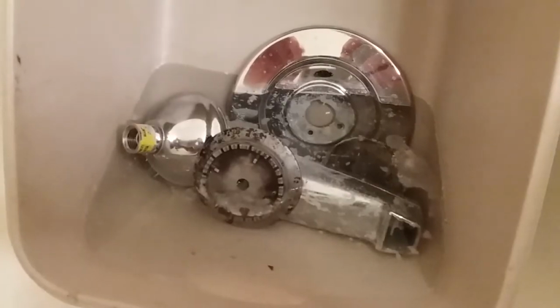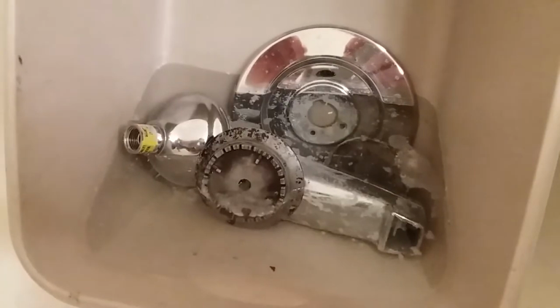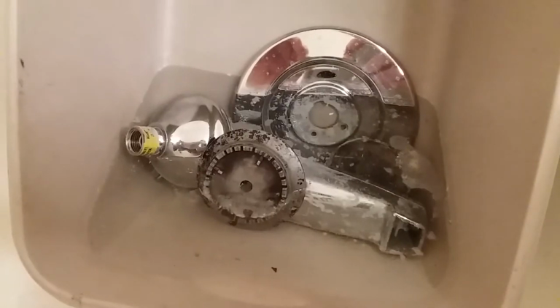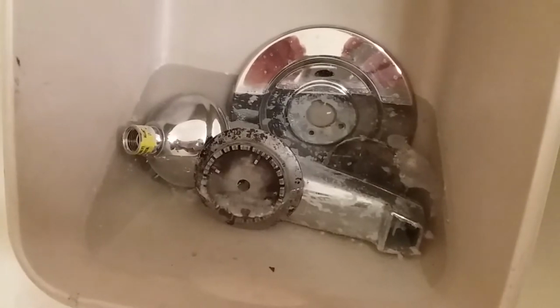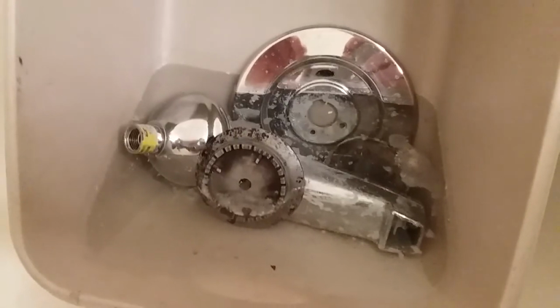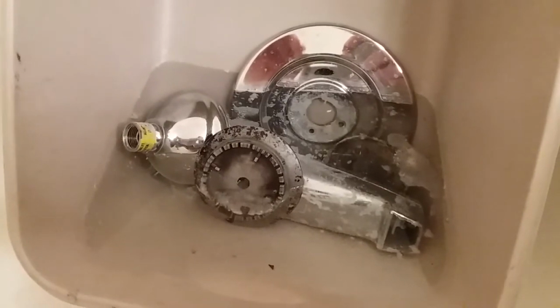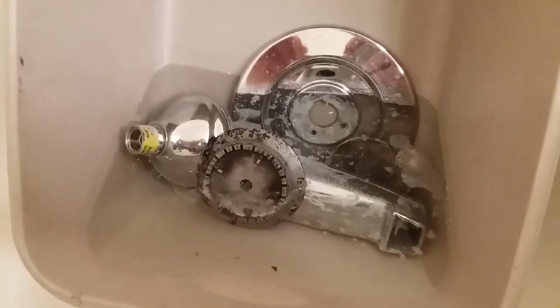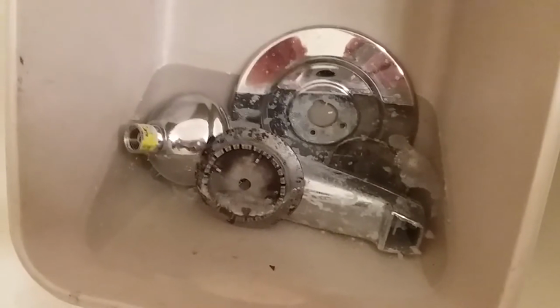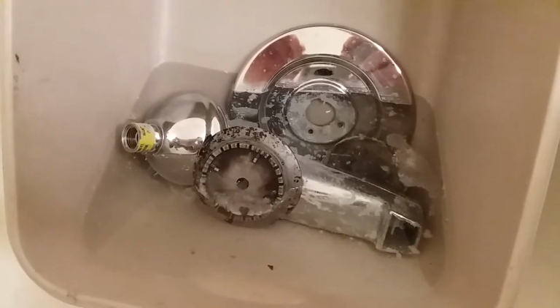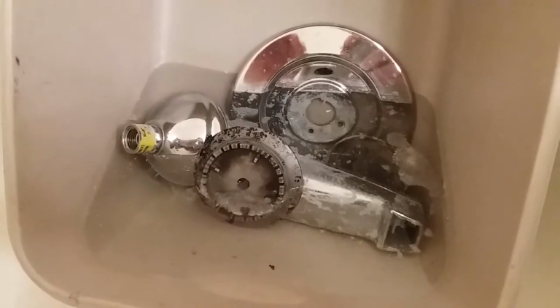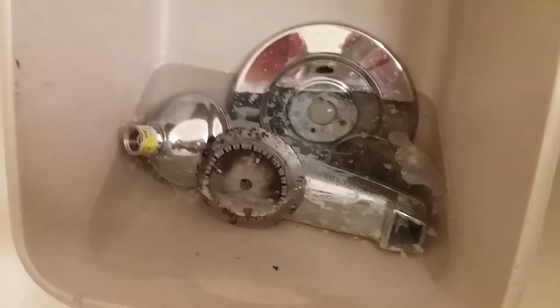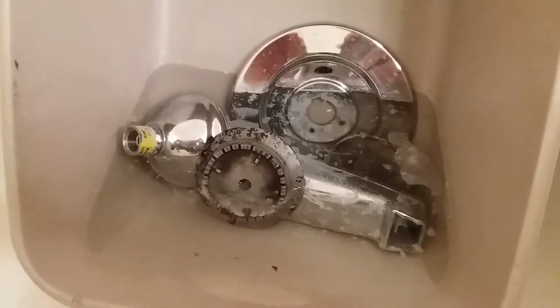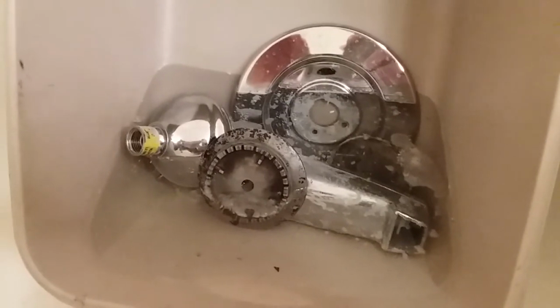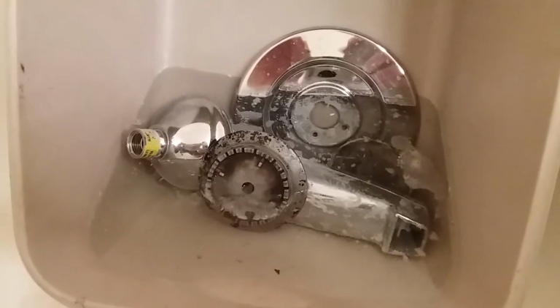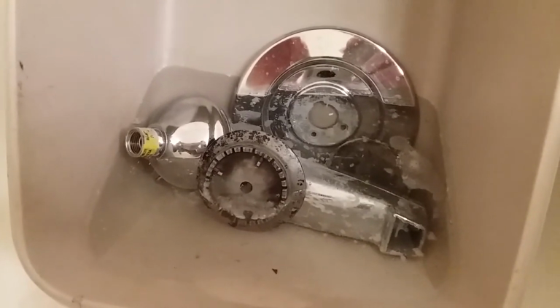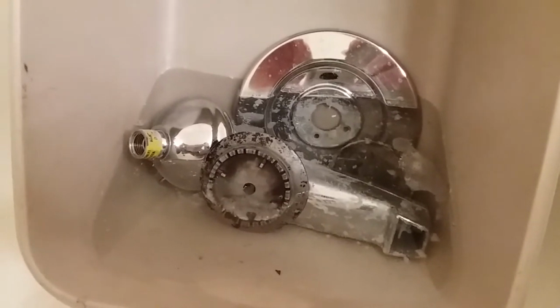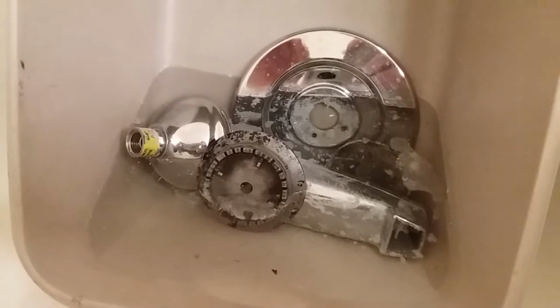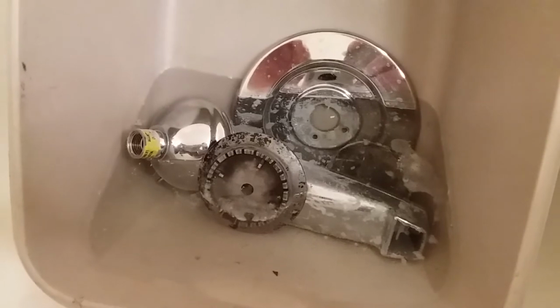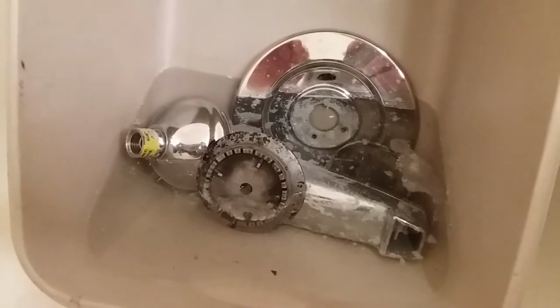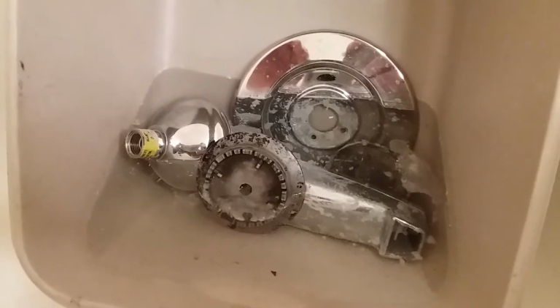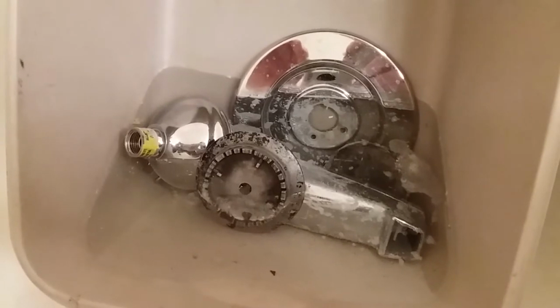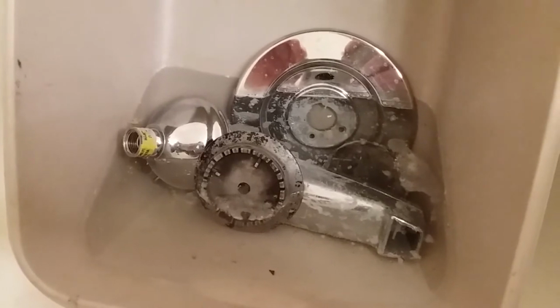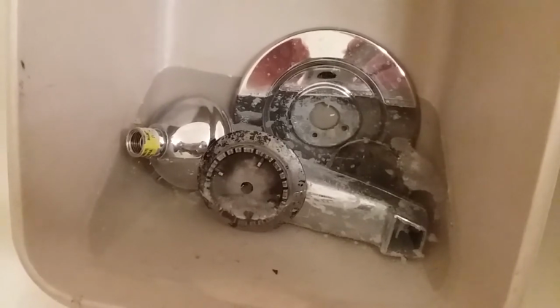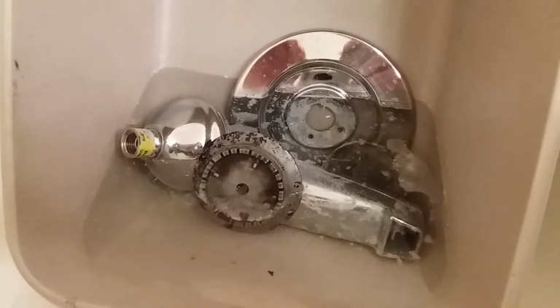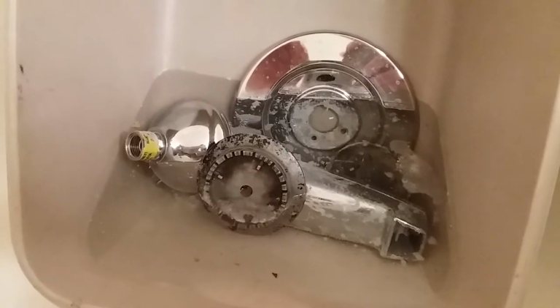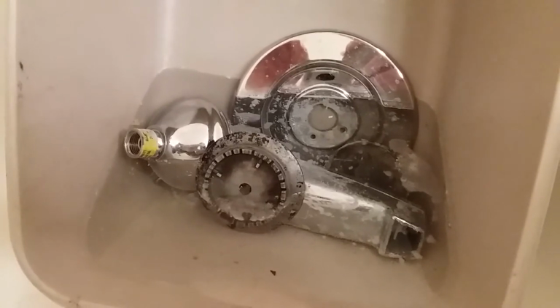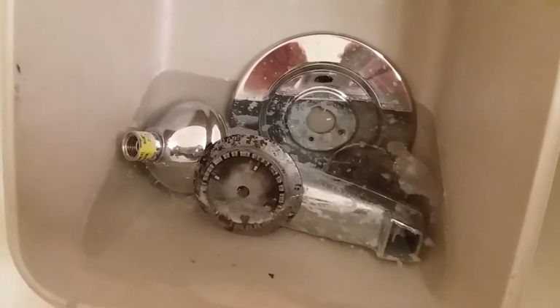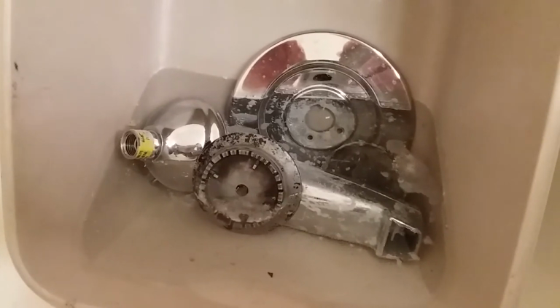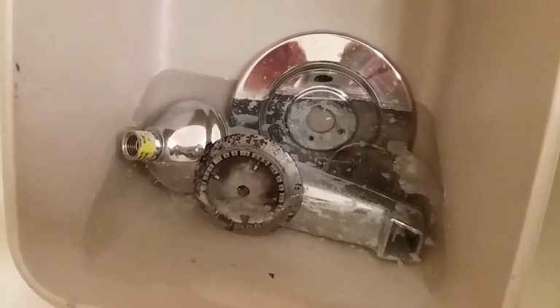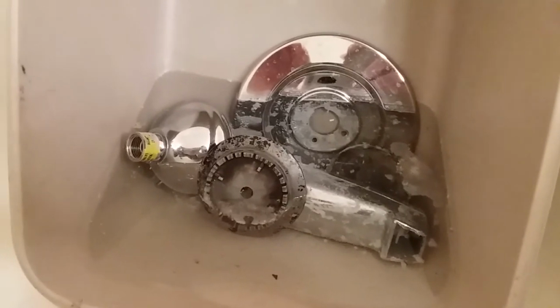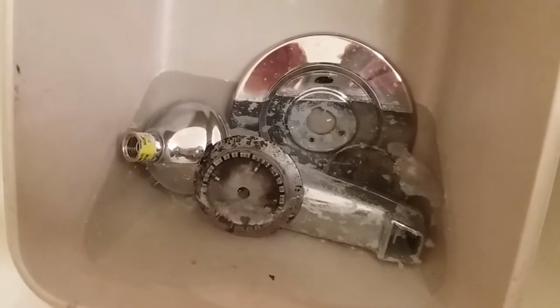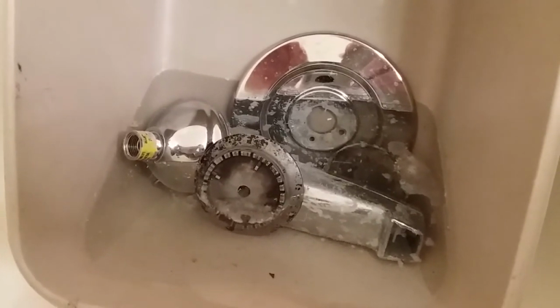This is the next day. The faucet doesn't look that great, so it's just easier to buy a new one for fifteen or twenty dollars.